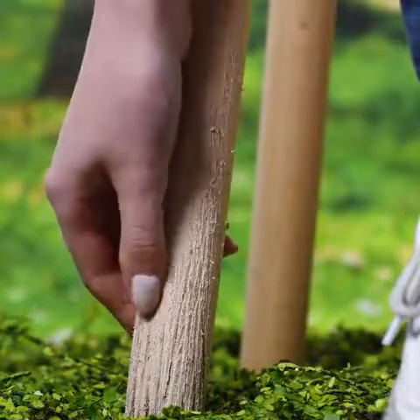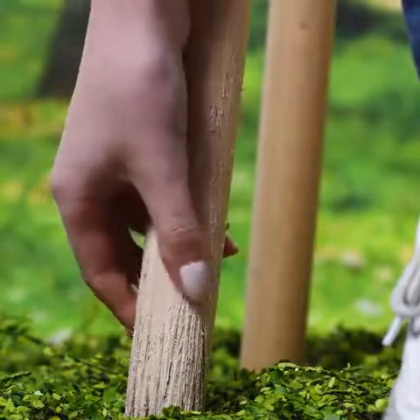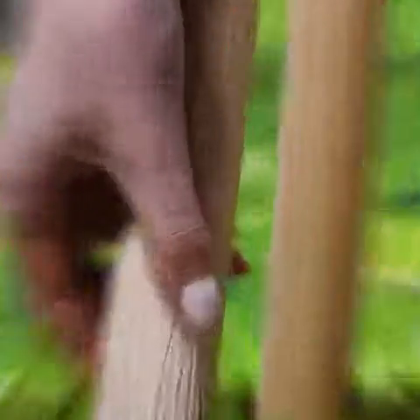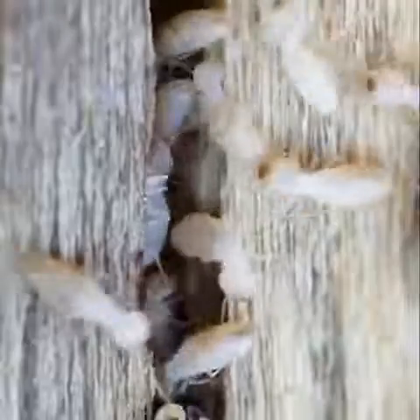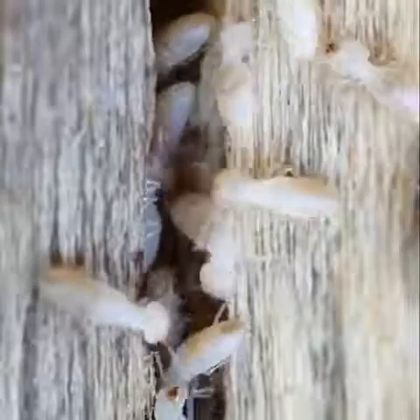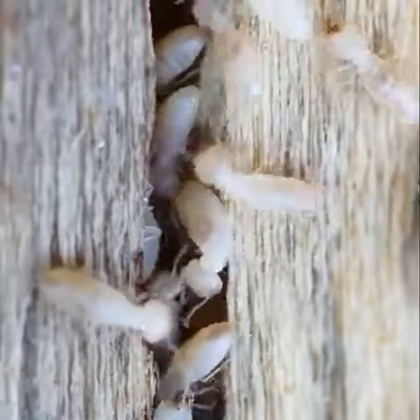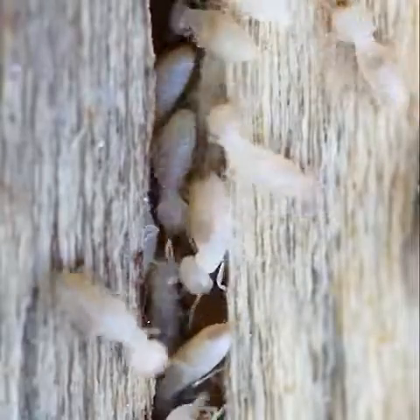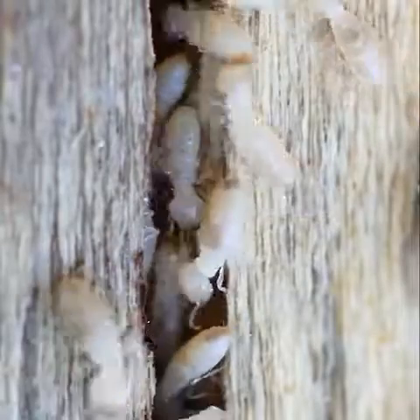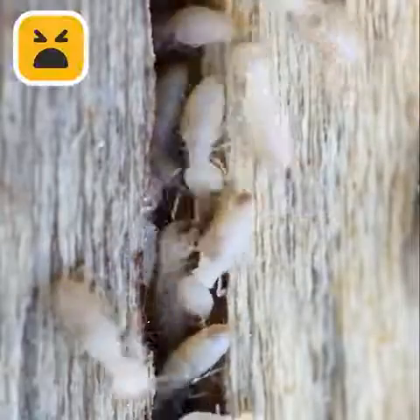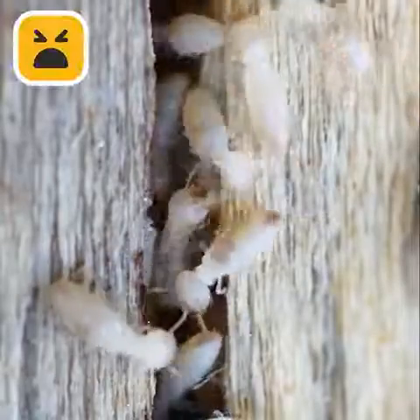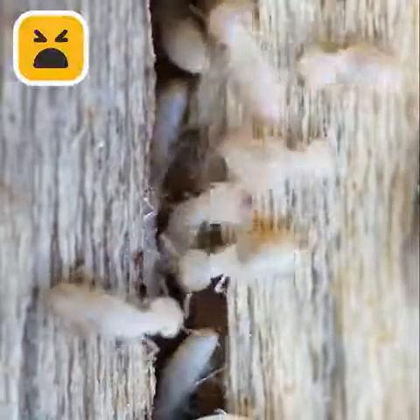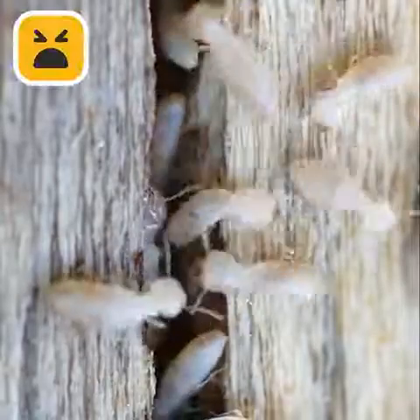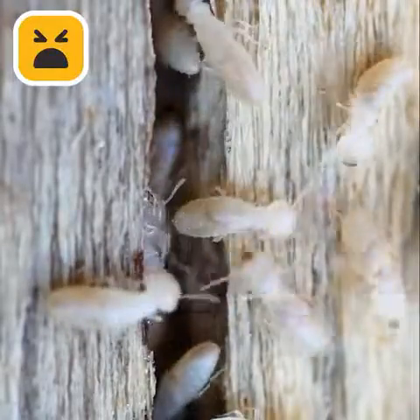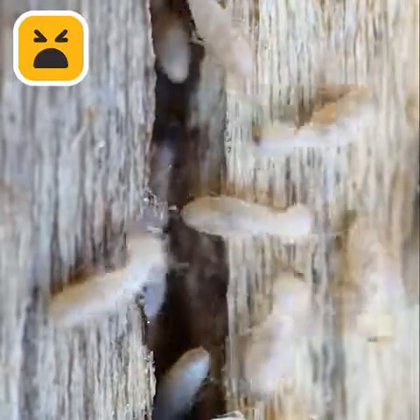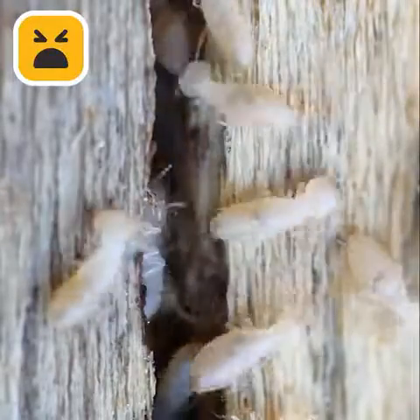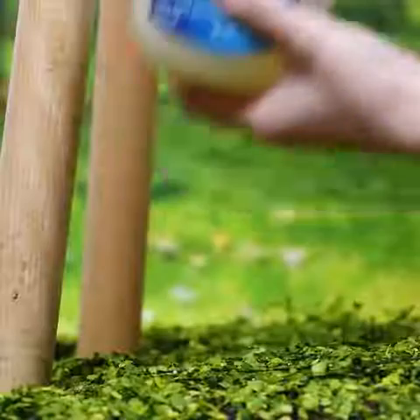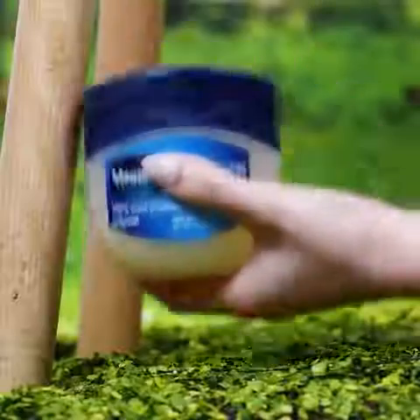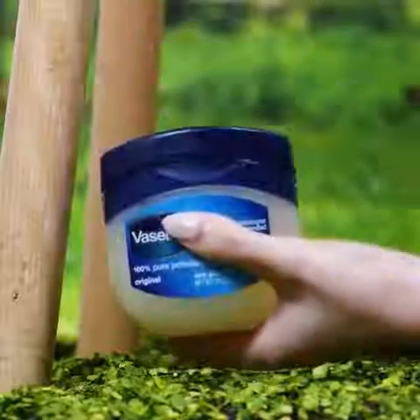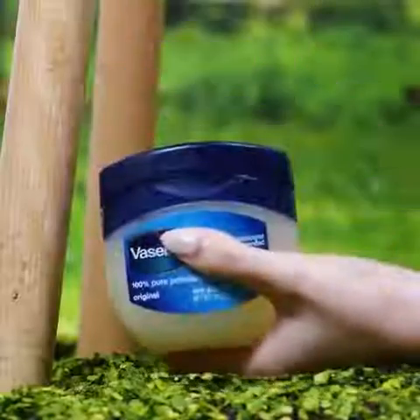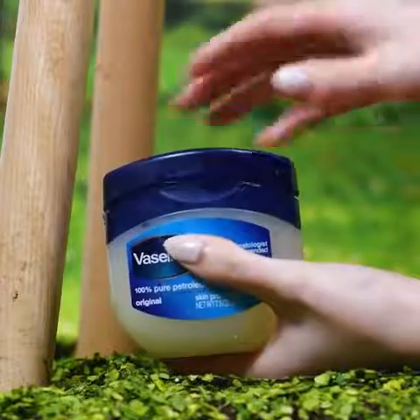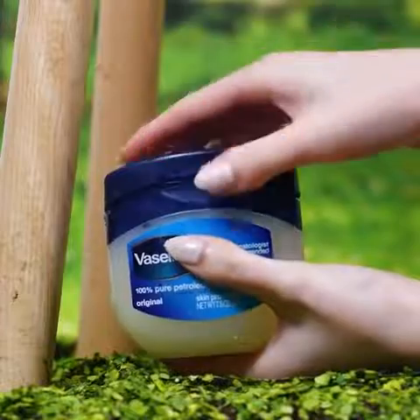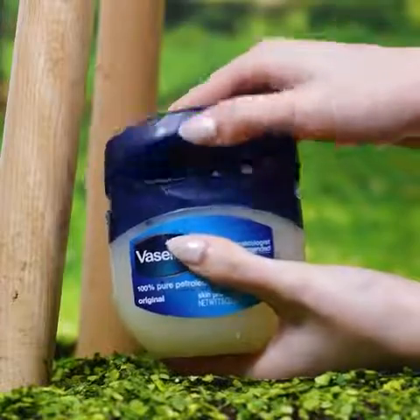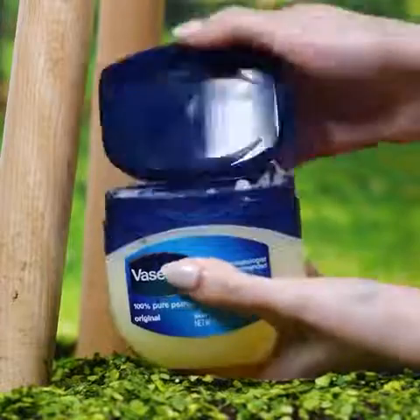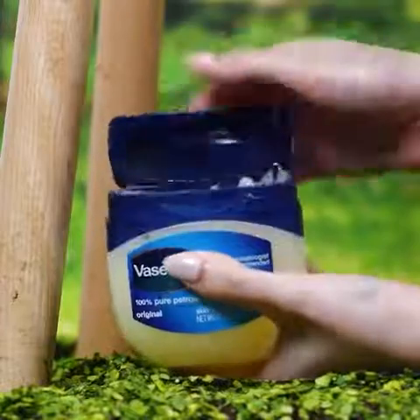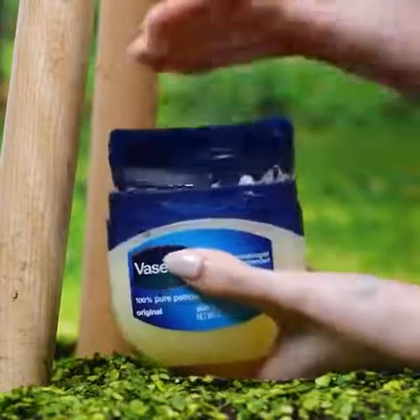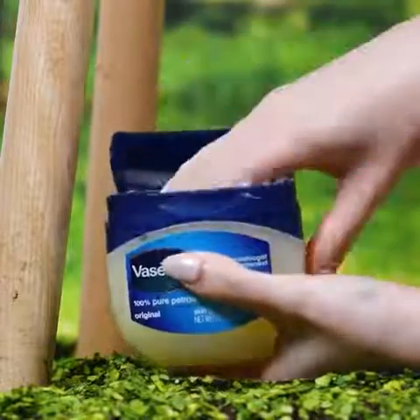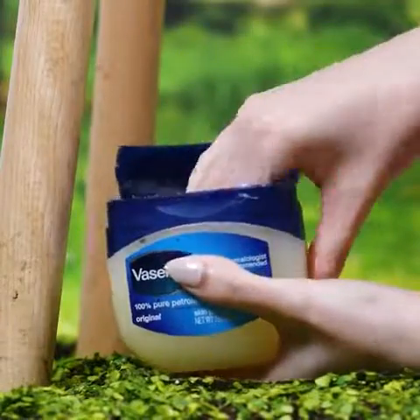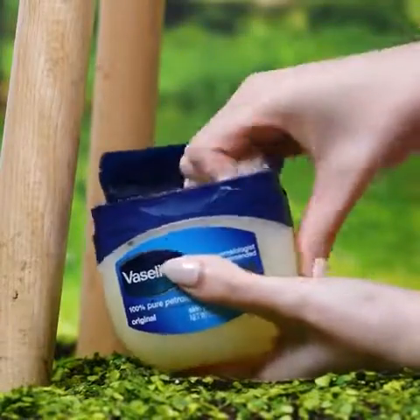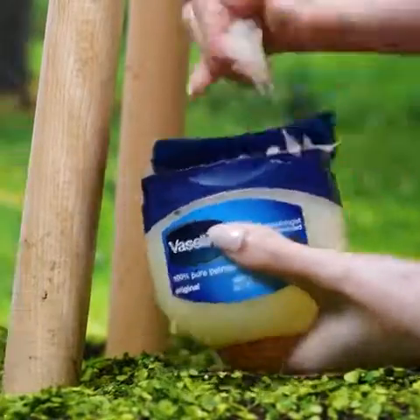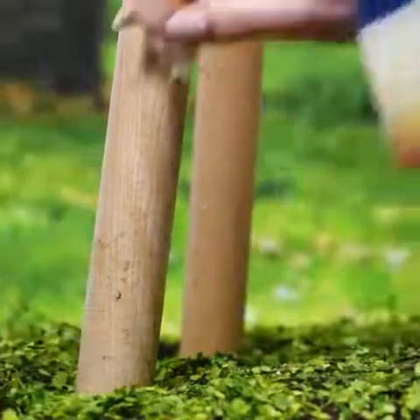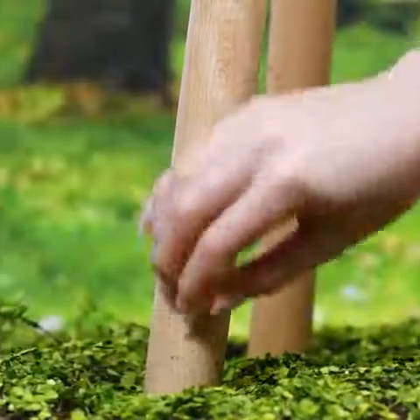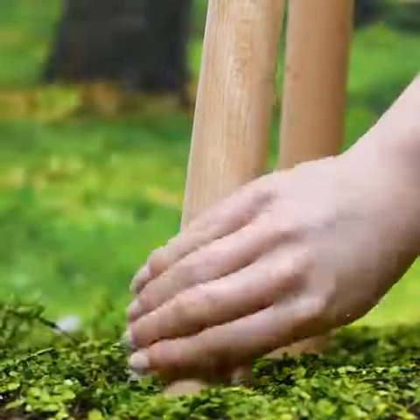Termites are a huge problem for anything made of wood, but the solution to that is no less than some petroleum jelly.